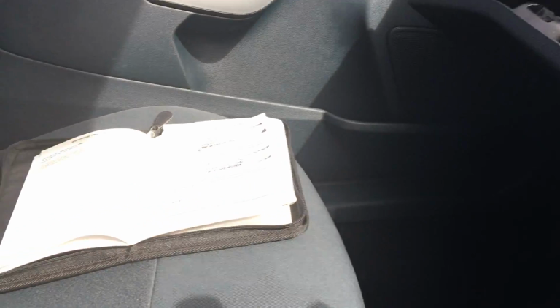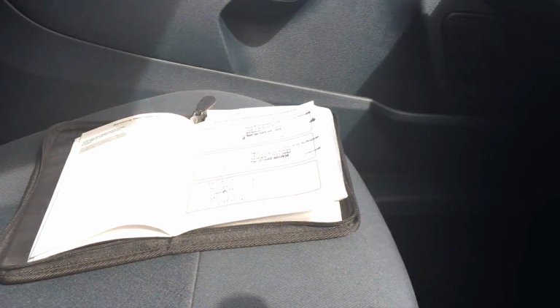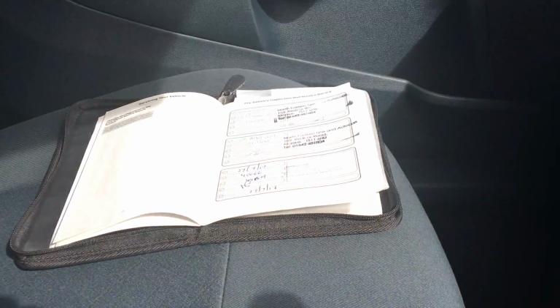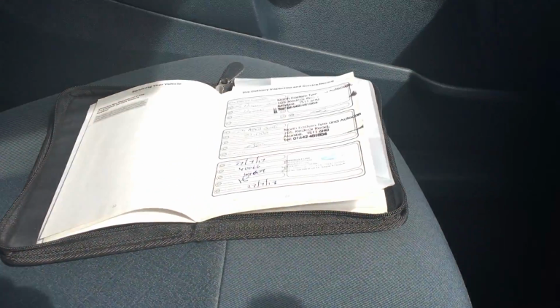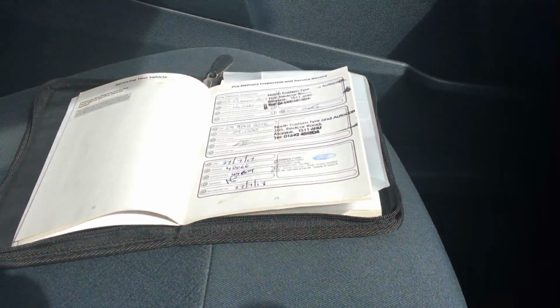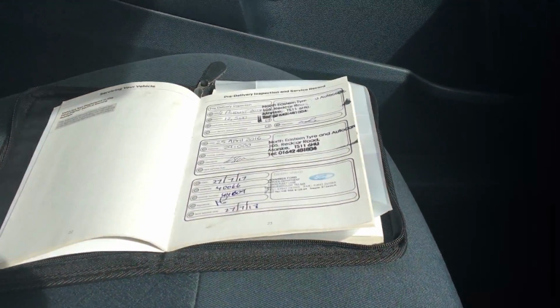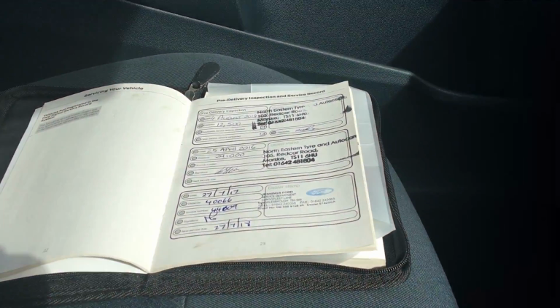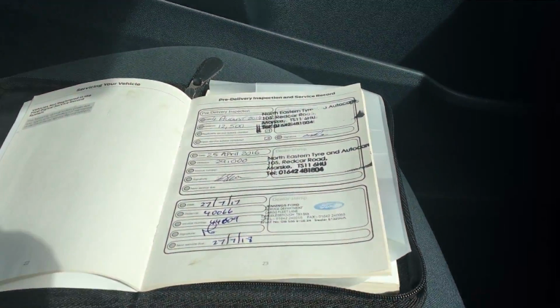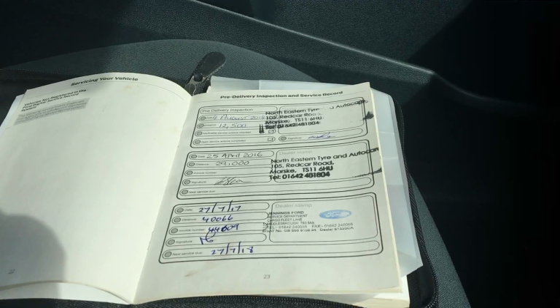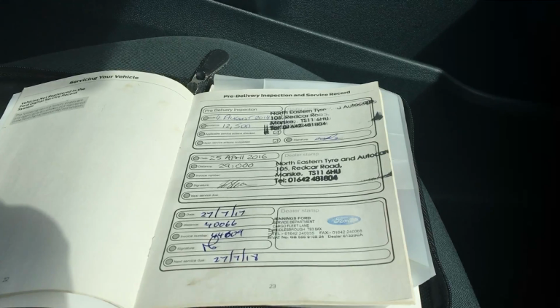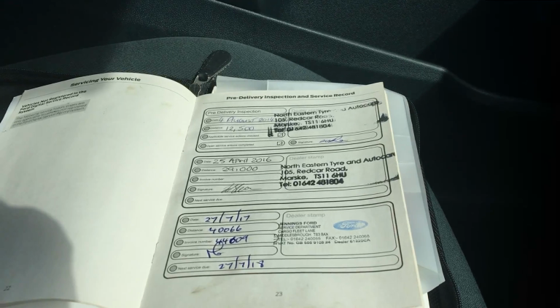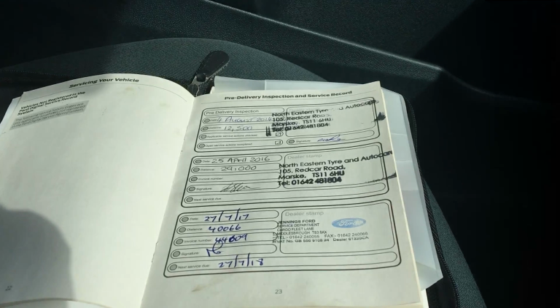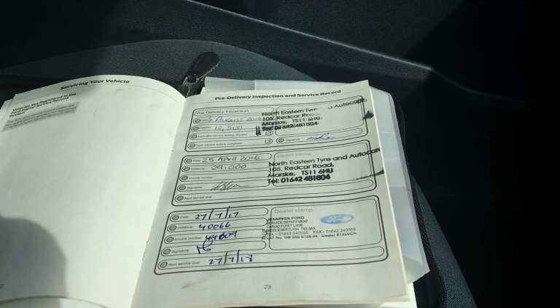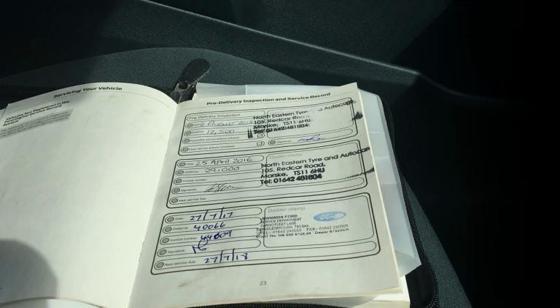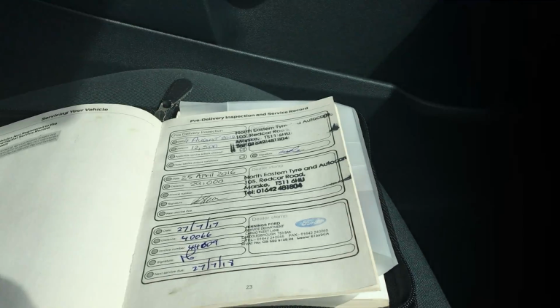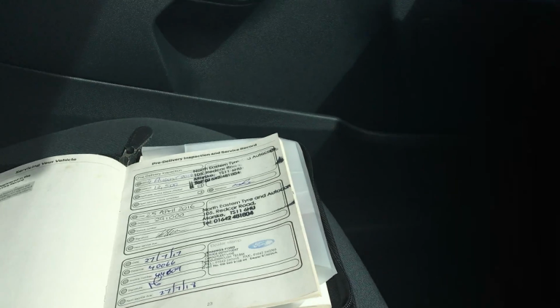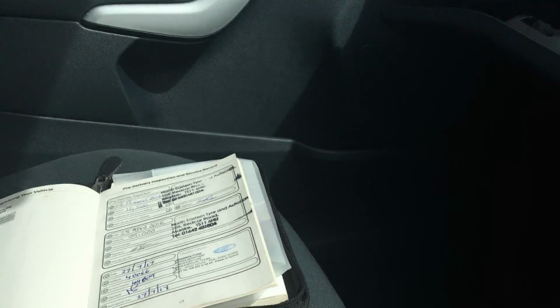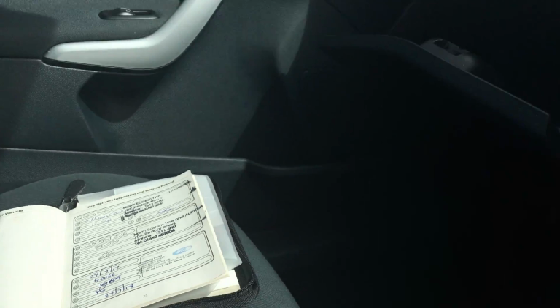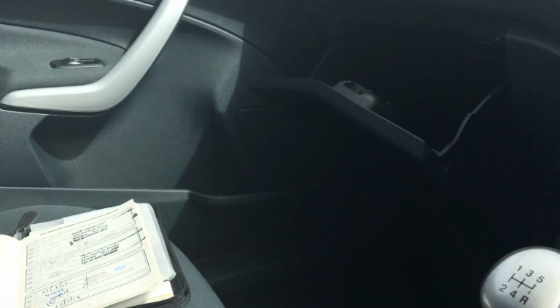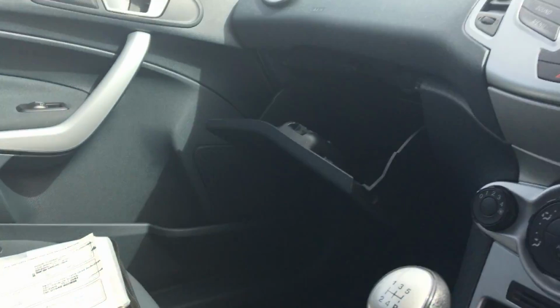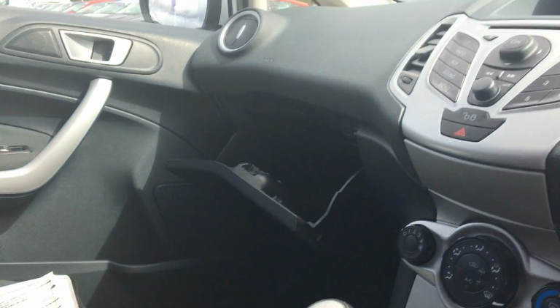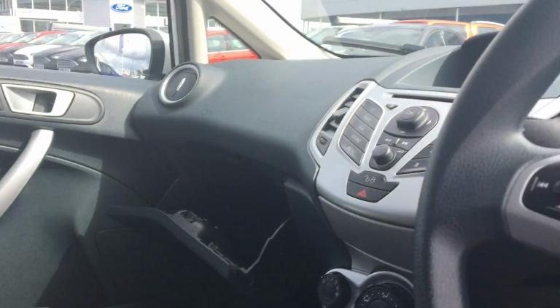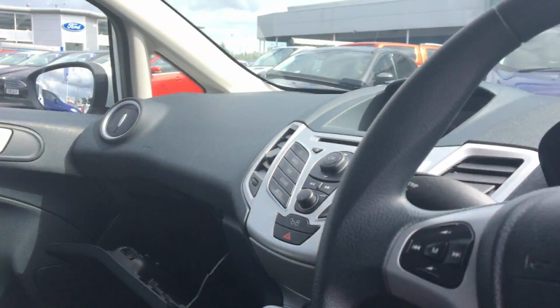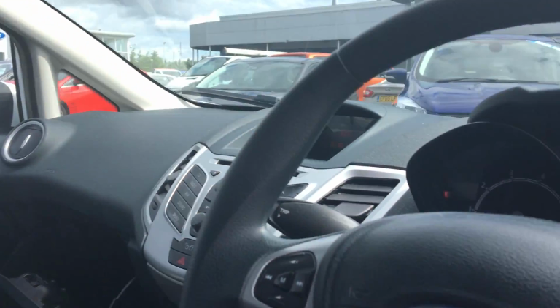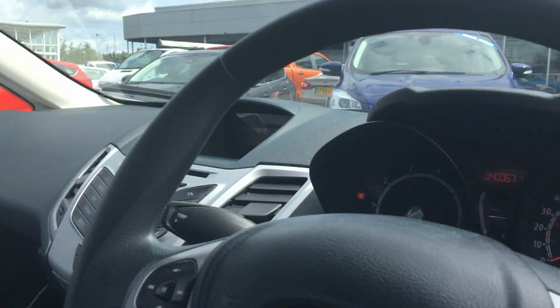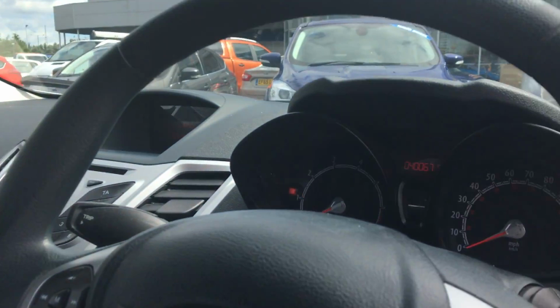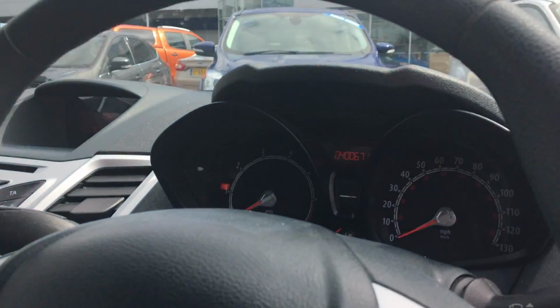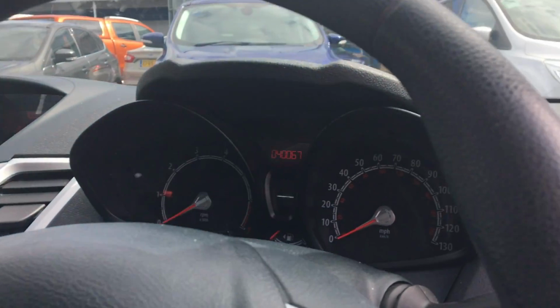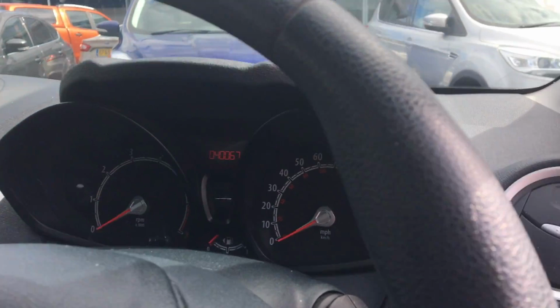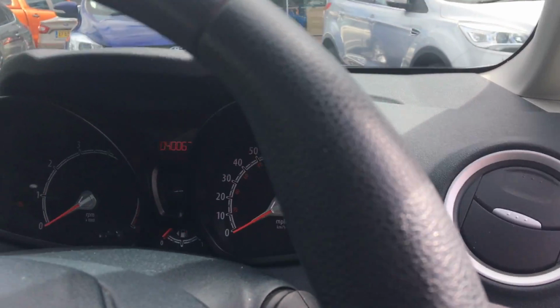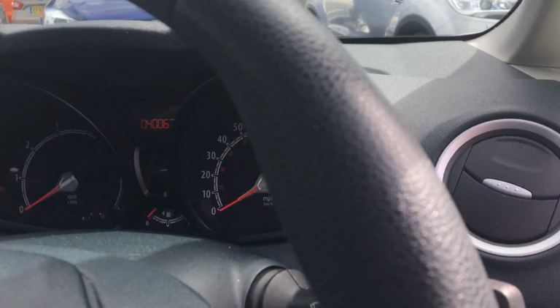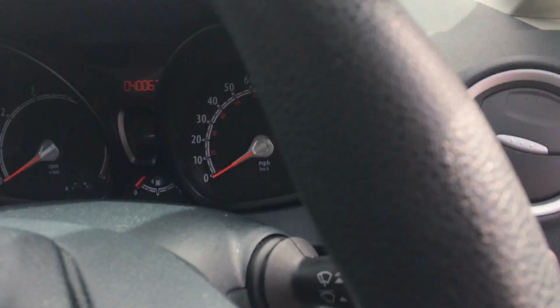The car has a full service history and has done 40,067 miles.